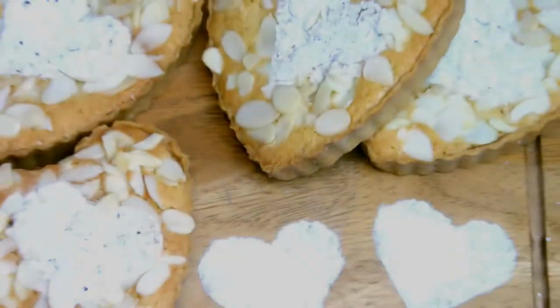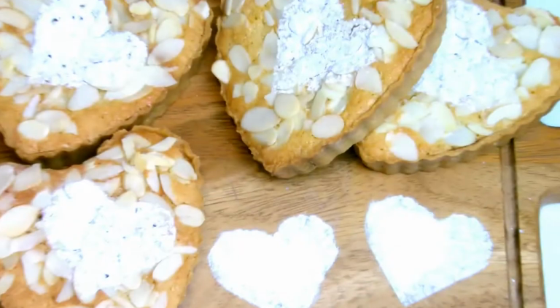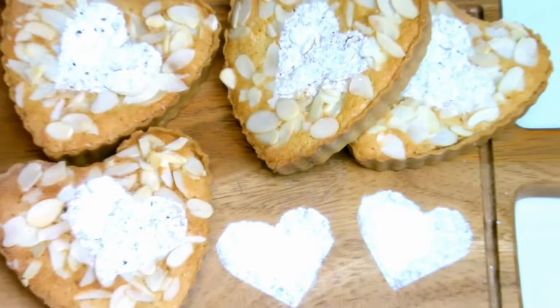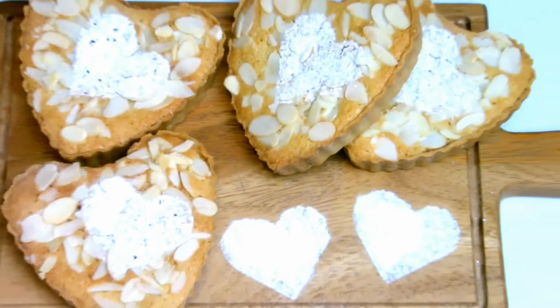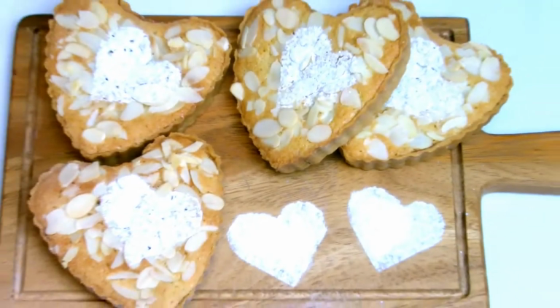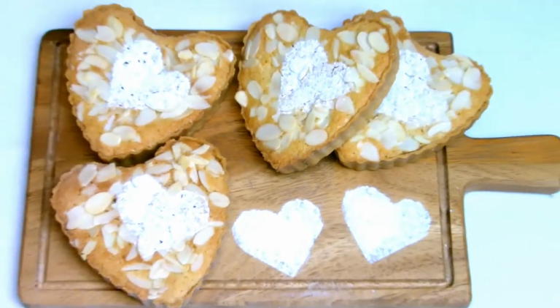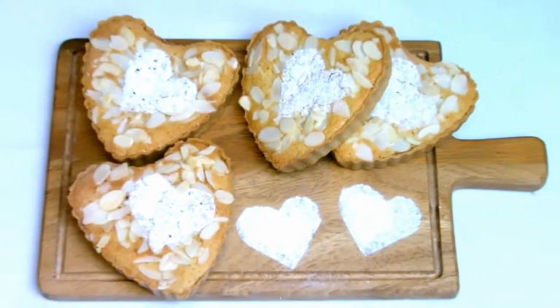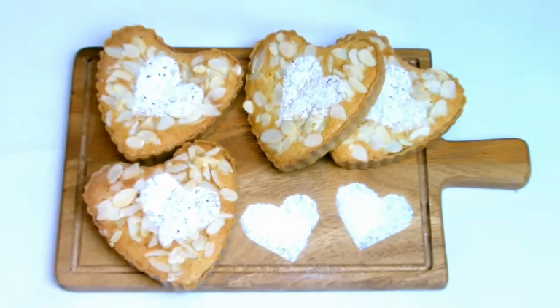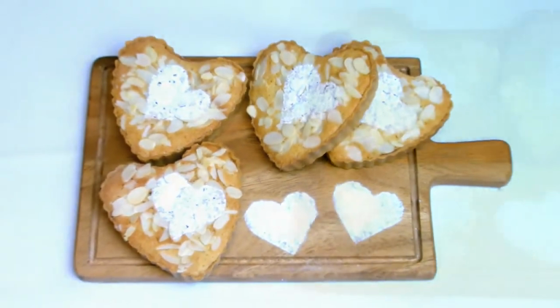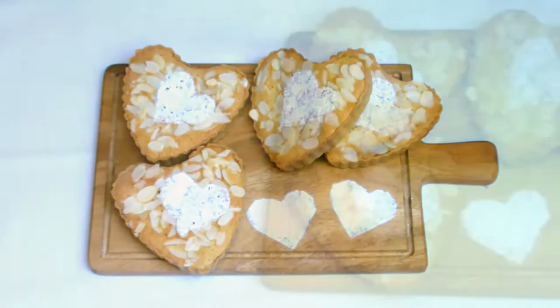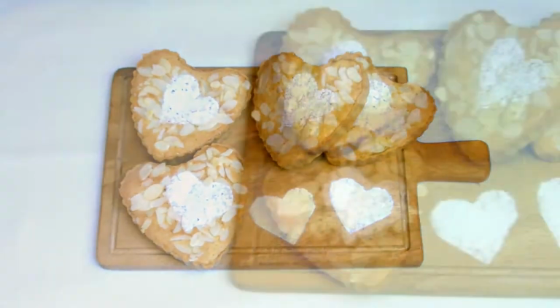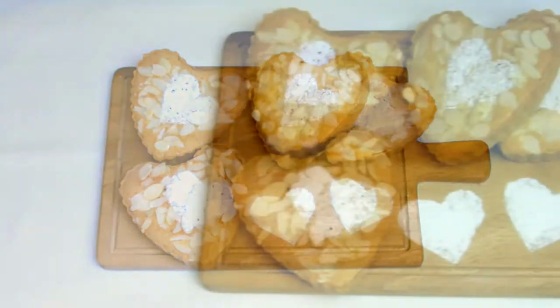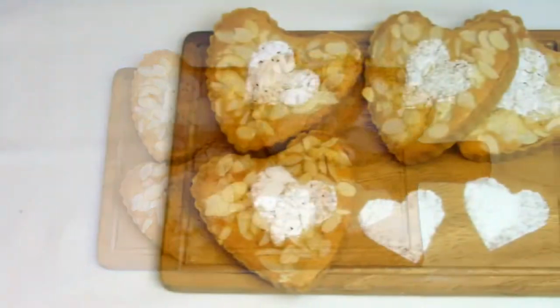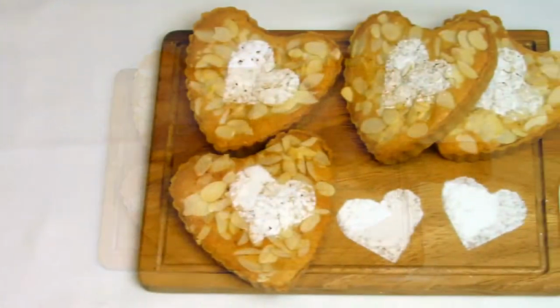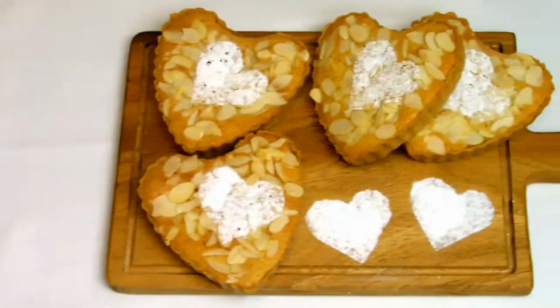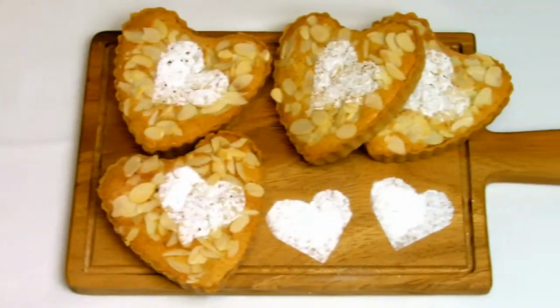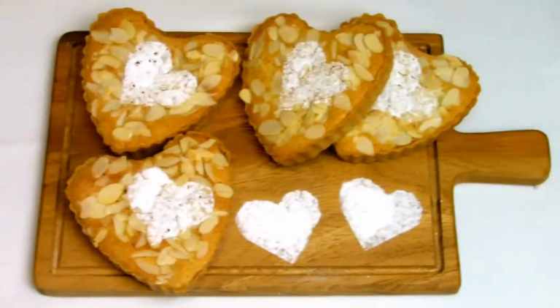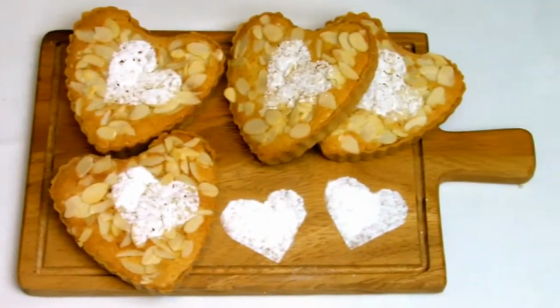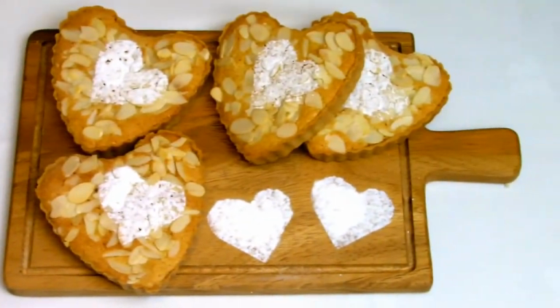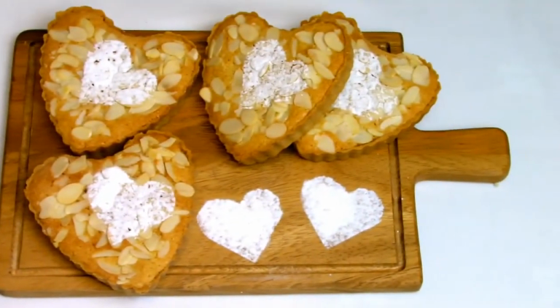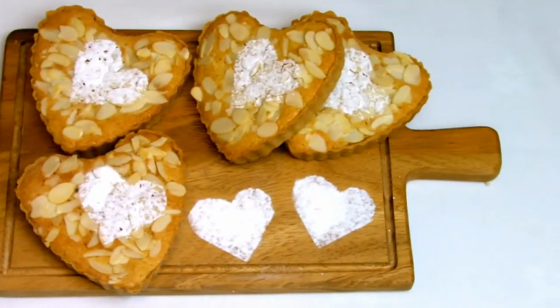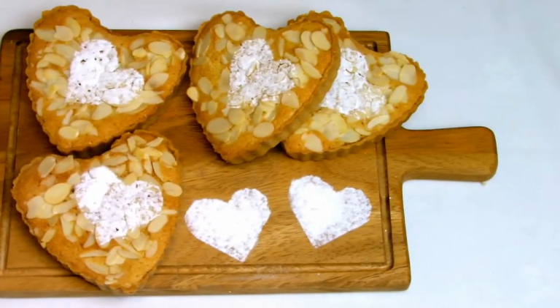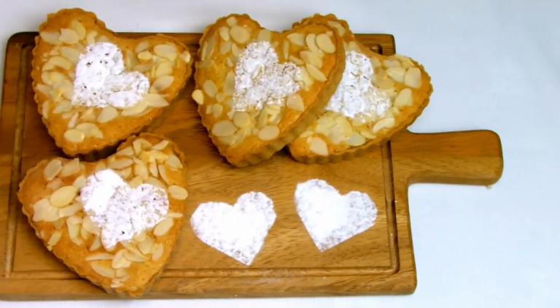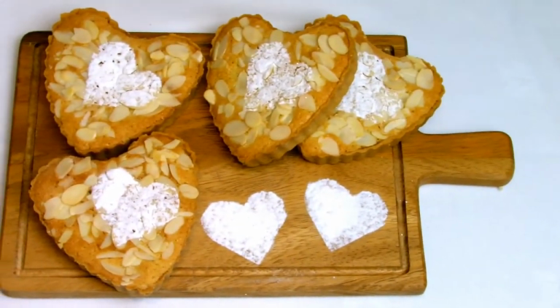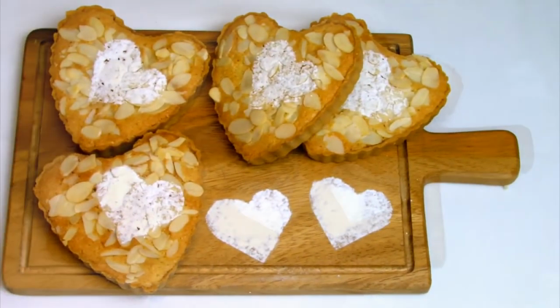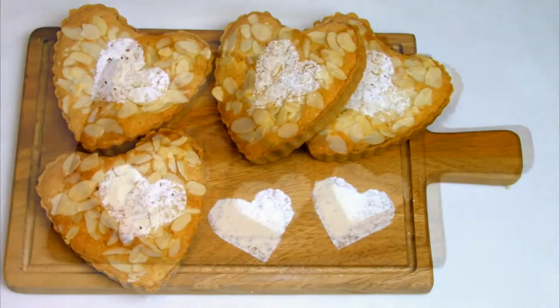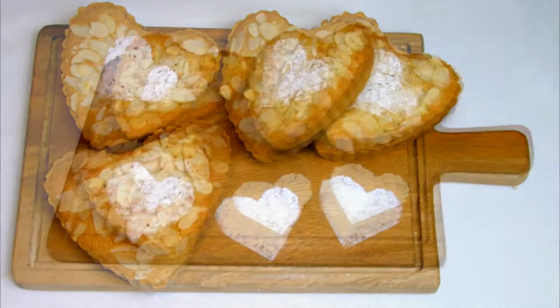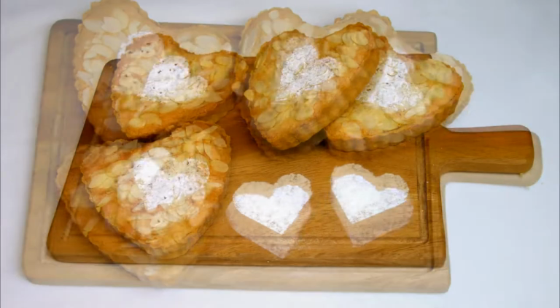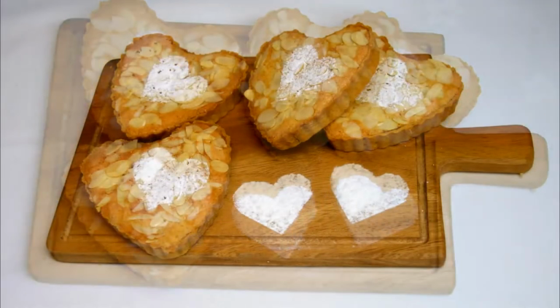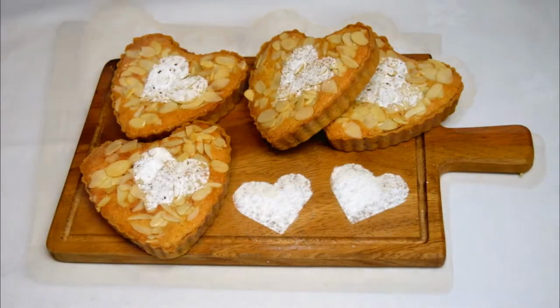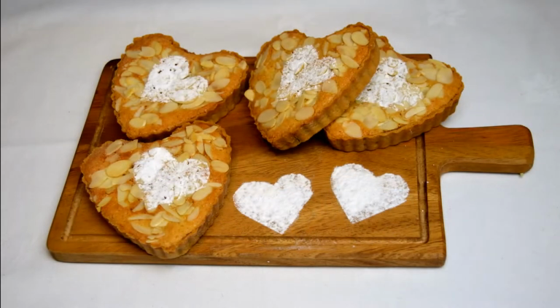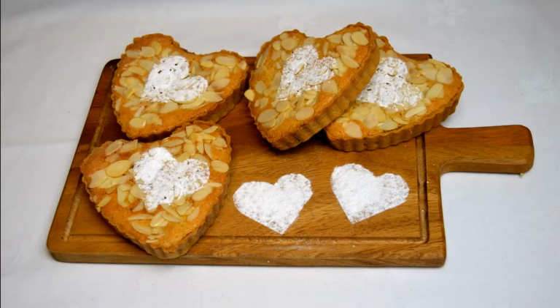In this video, which is the penultimate in the Valentine's series, I'll be showing you how to make a heart-shaped bakewell tart.